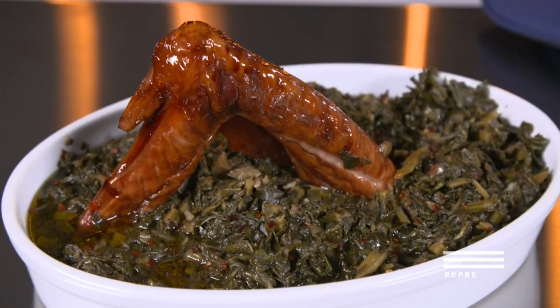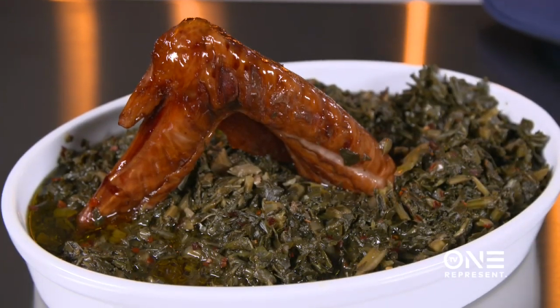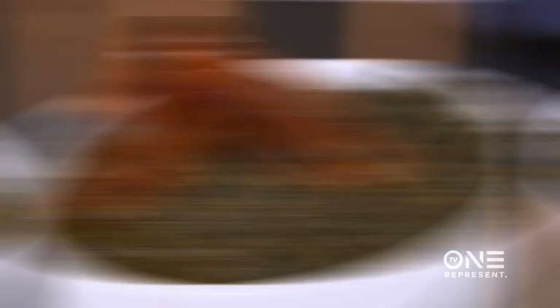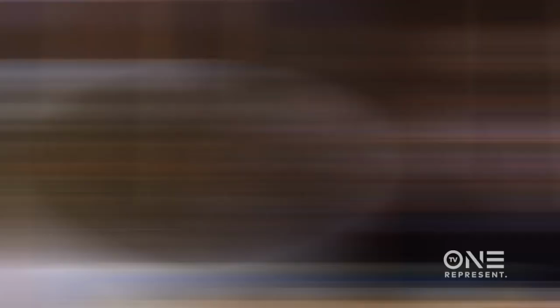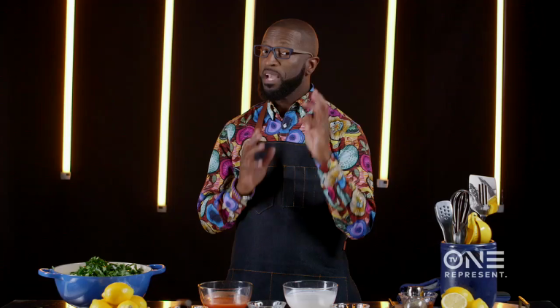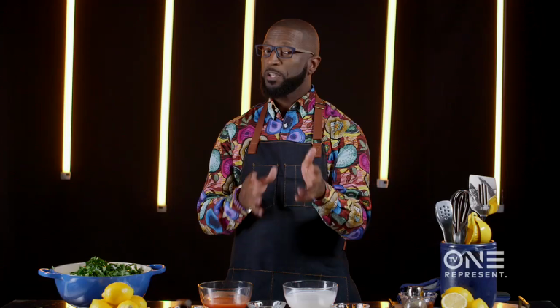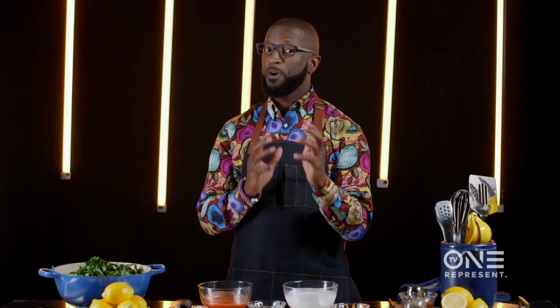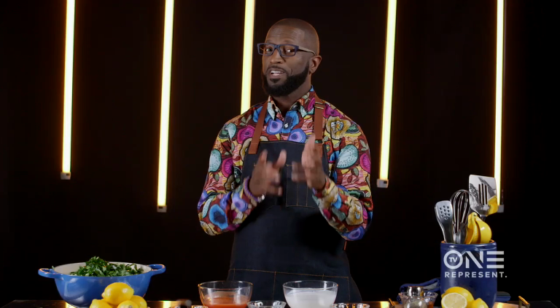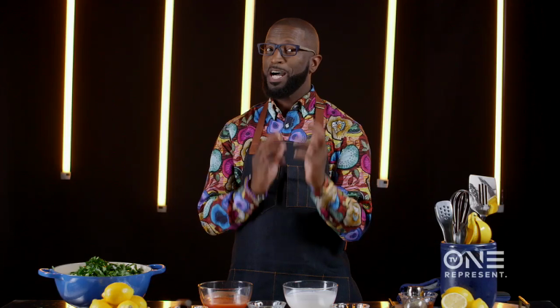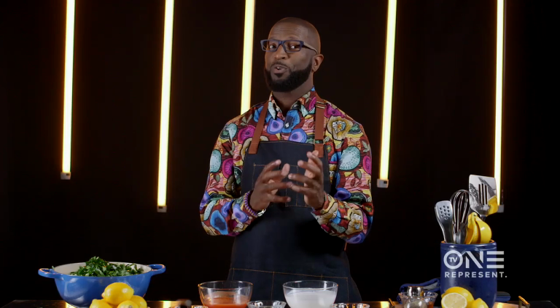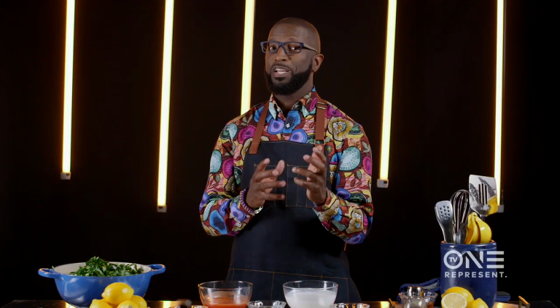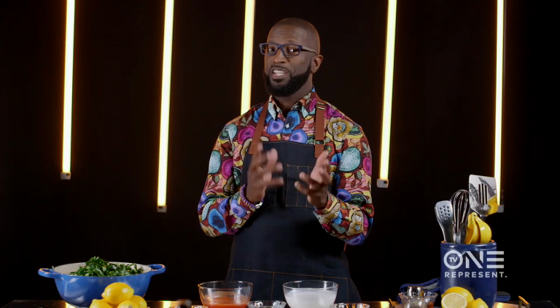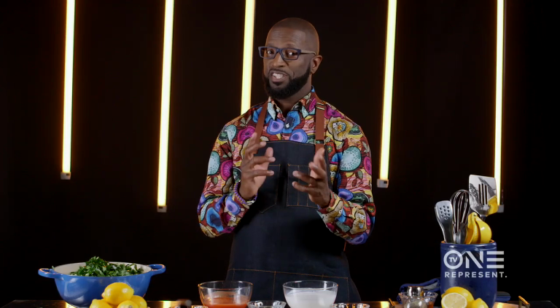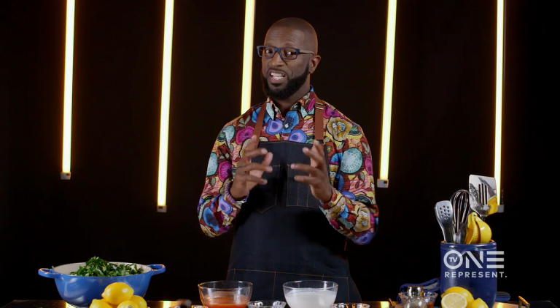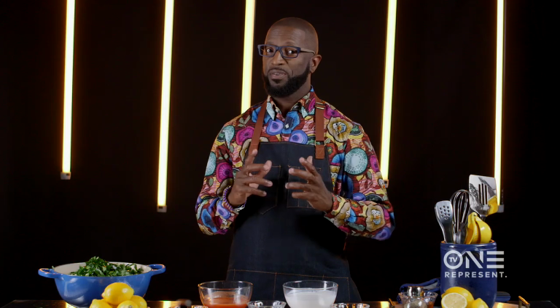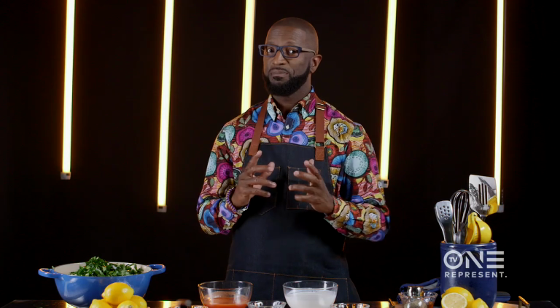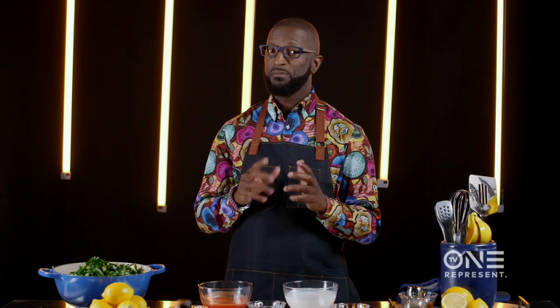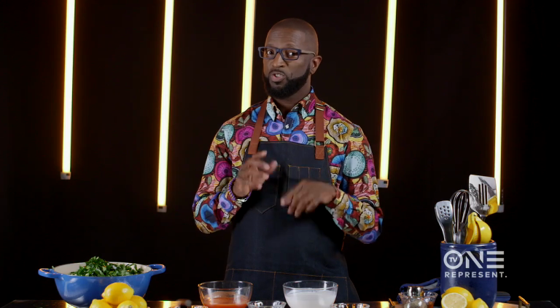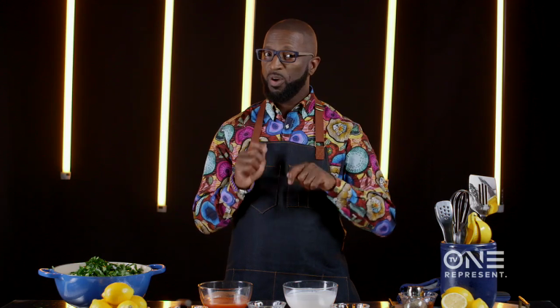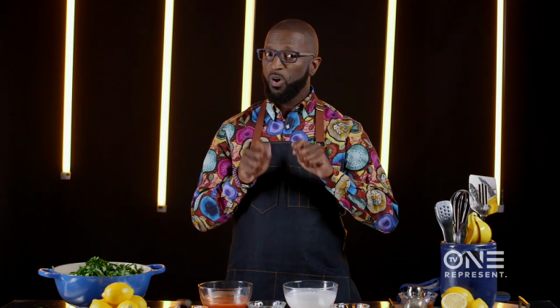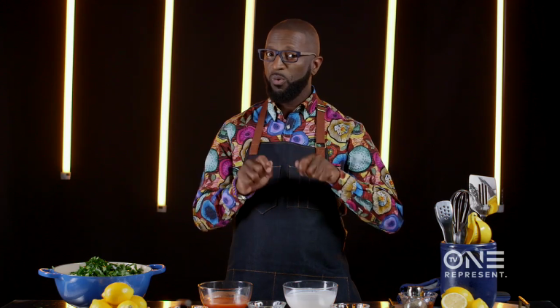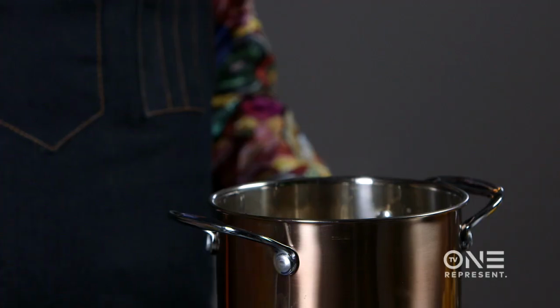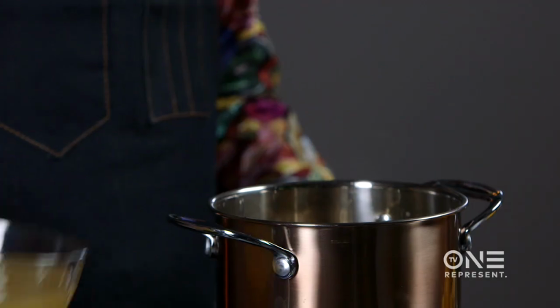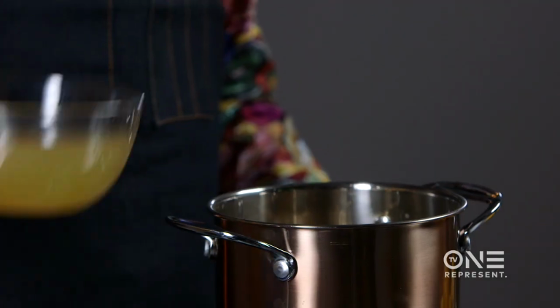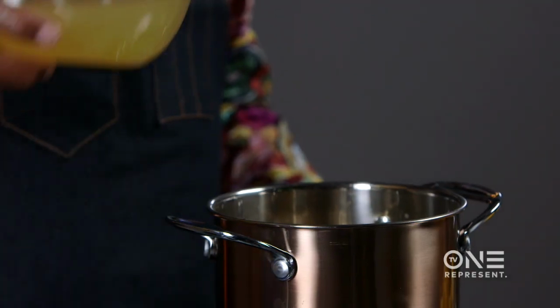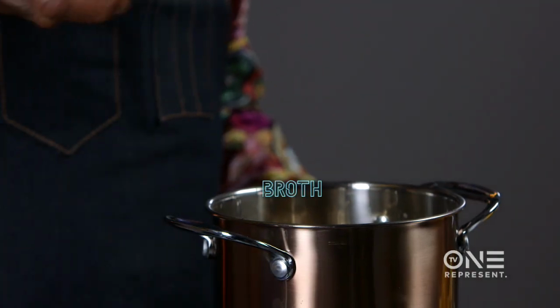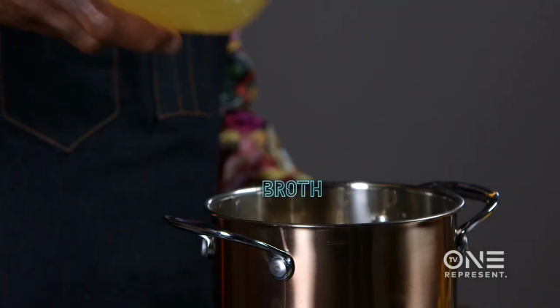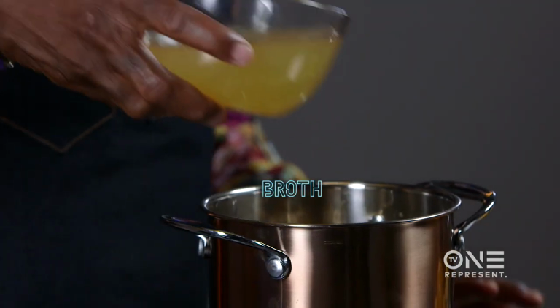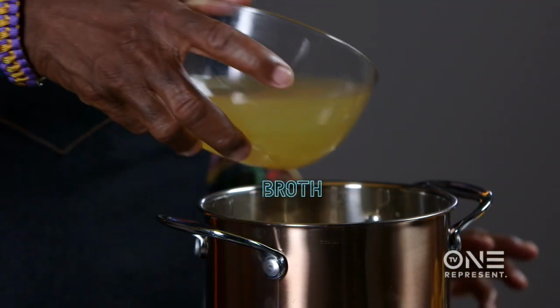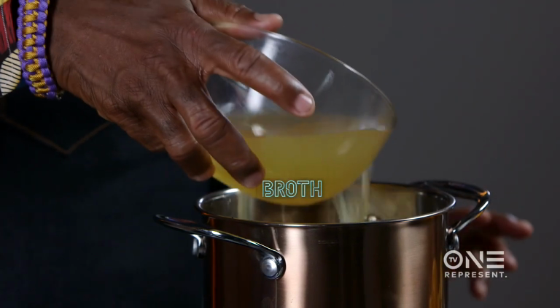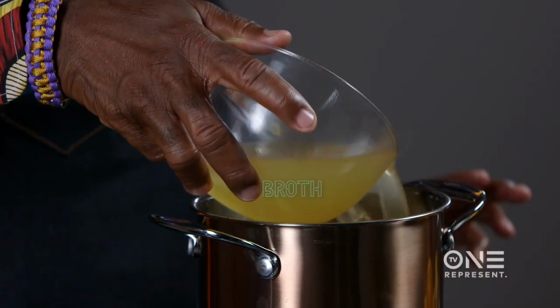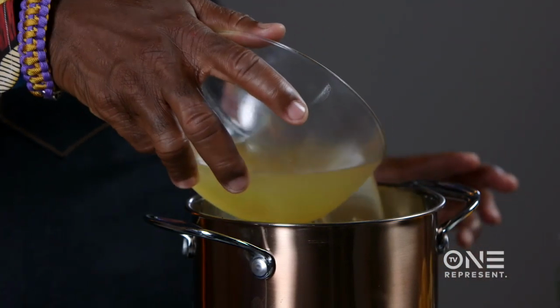What makes the perfect collard greens? Here's the secret — drum roll — the broth.